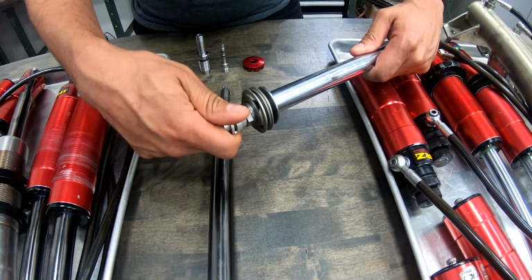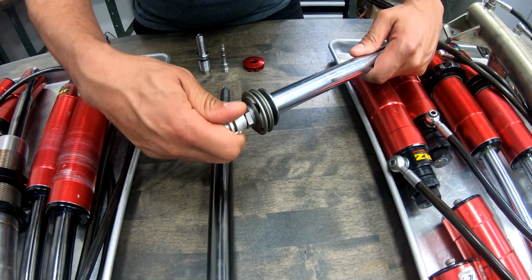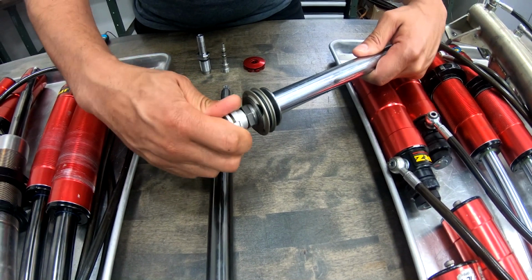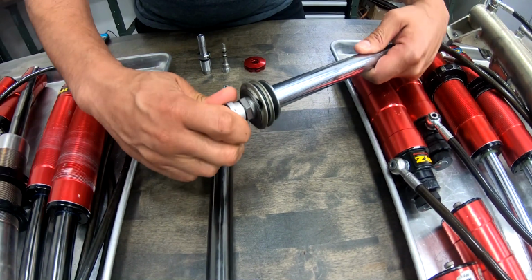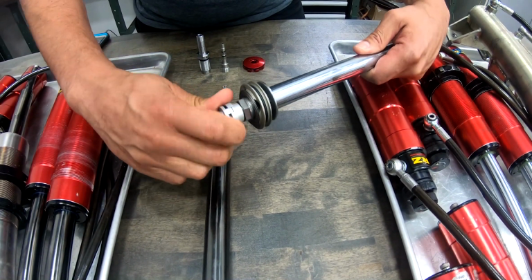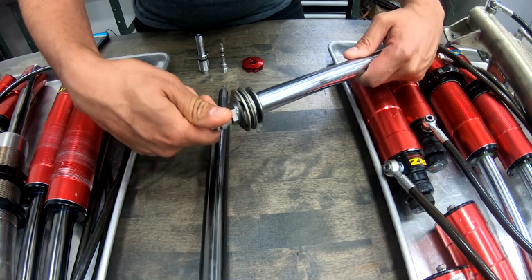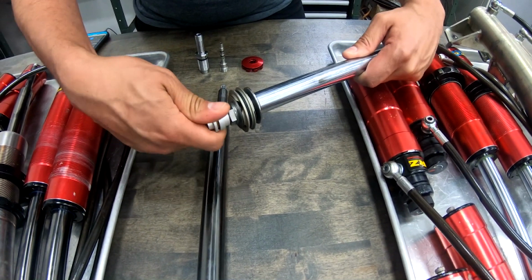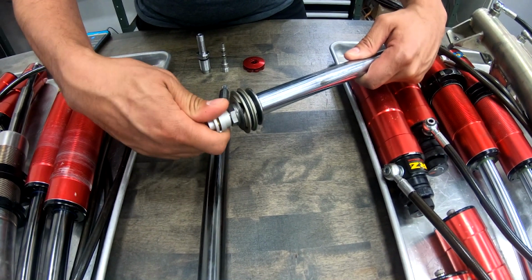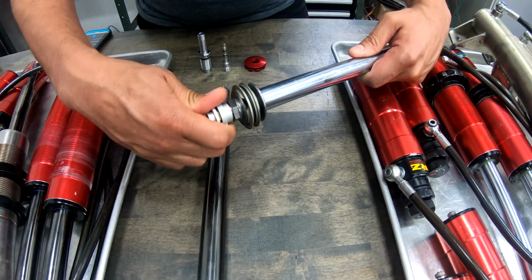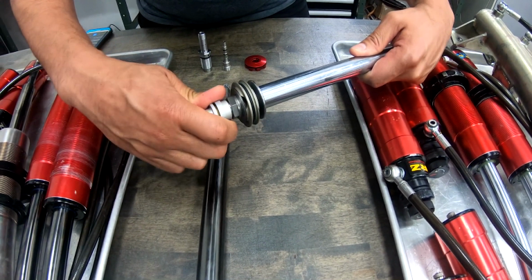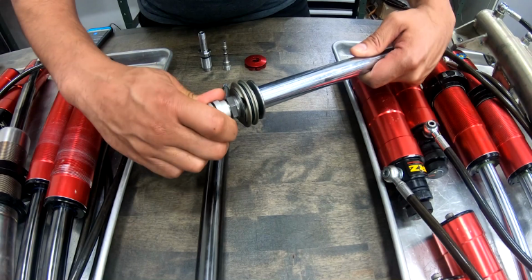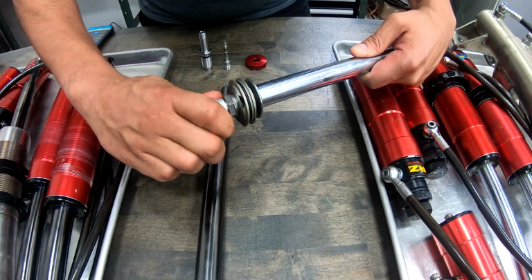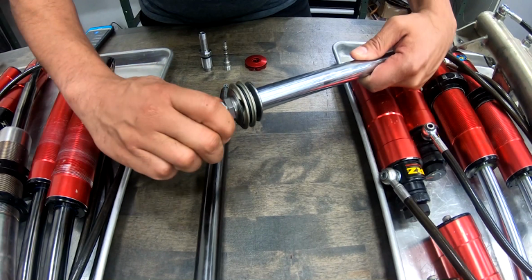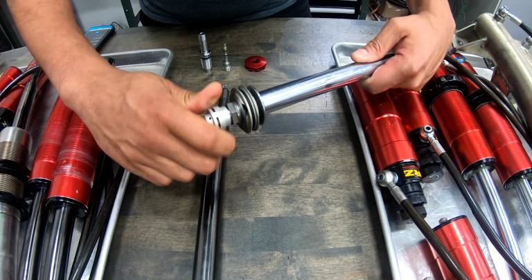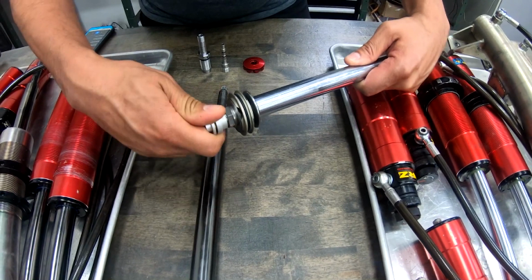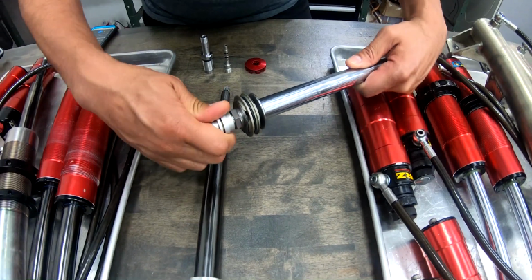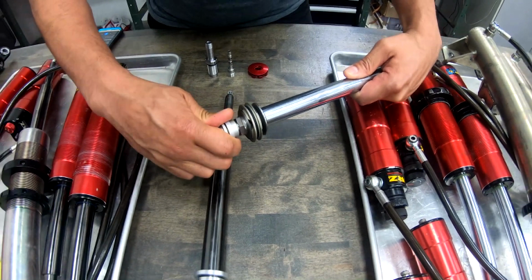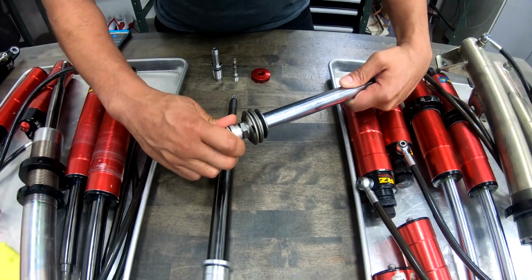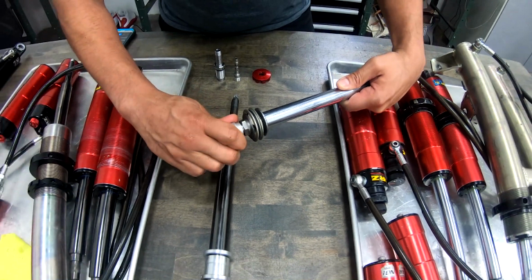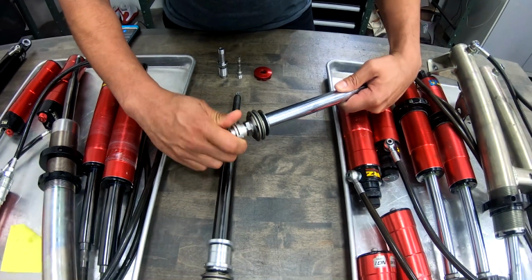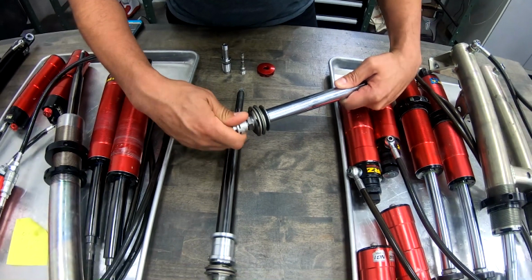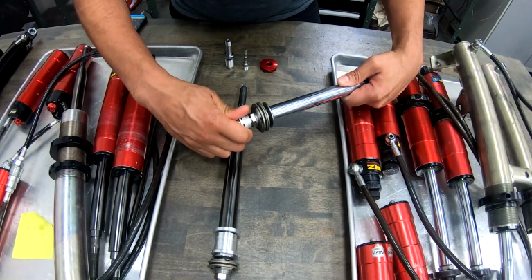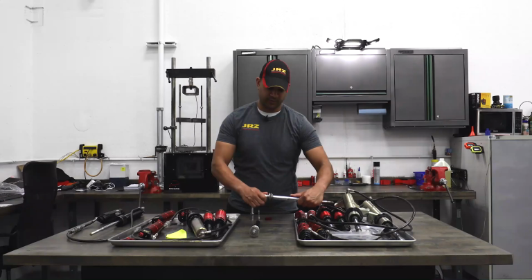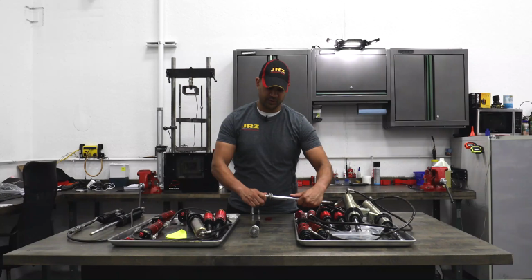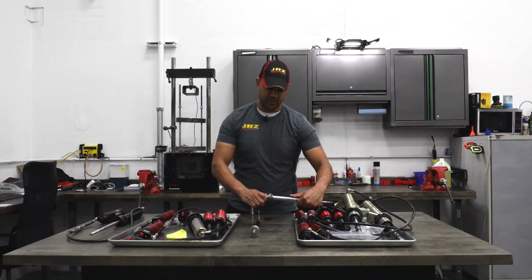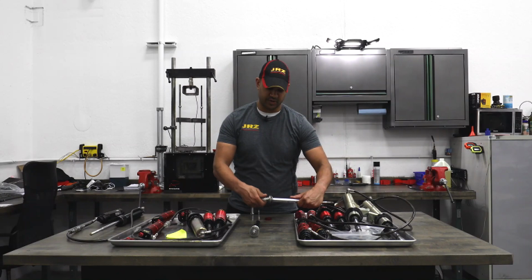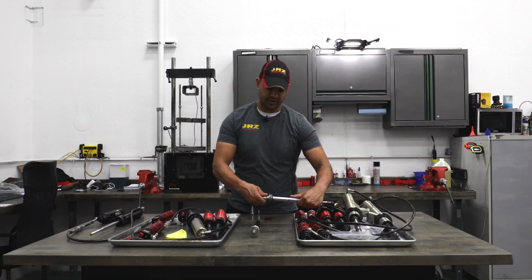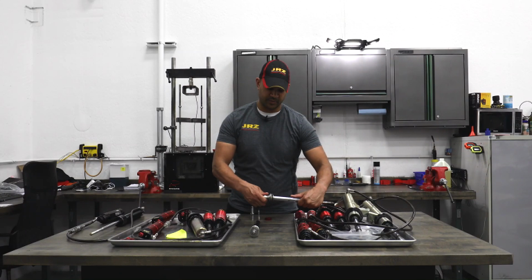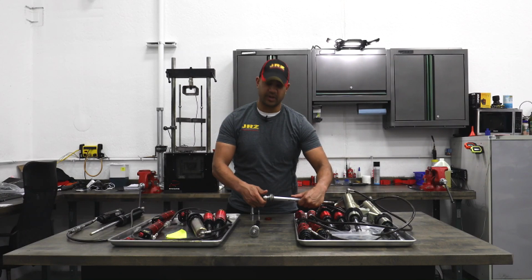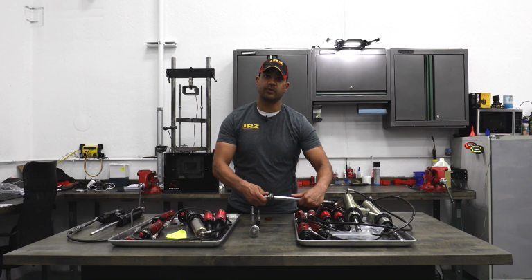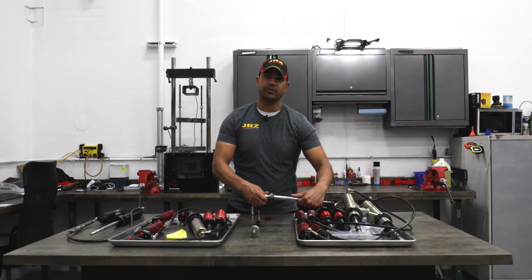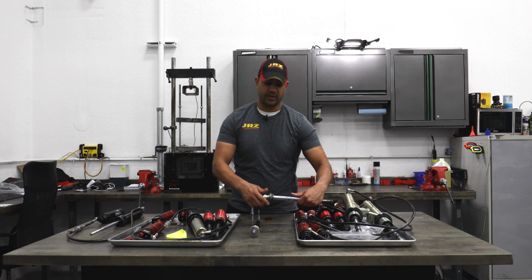That adjustment — every click is about the same, so it's very predictable for you to adjust the car and know what you're feeling.